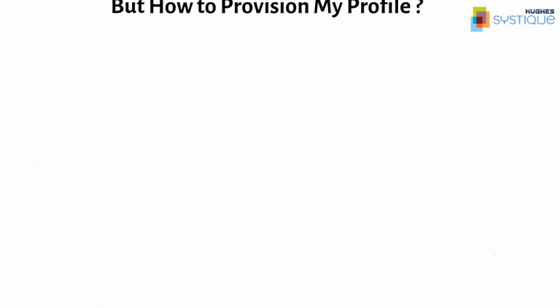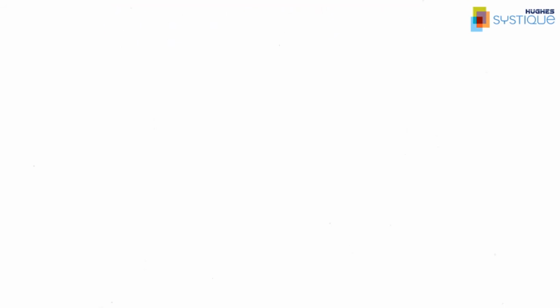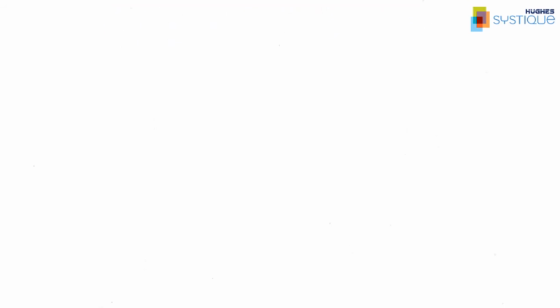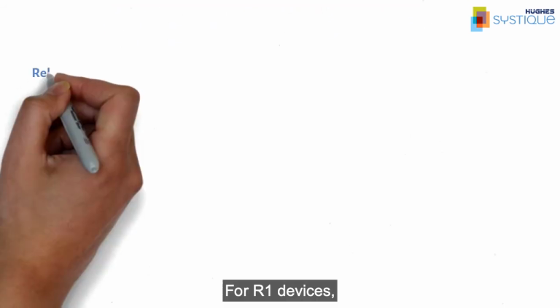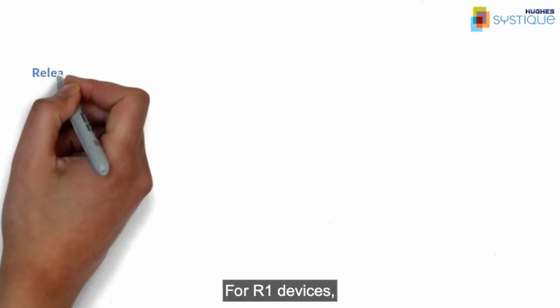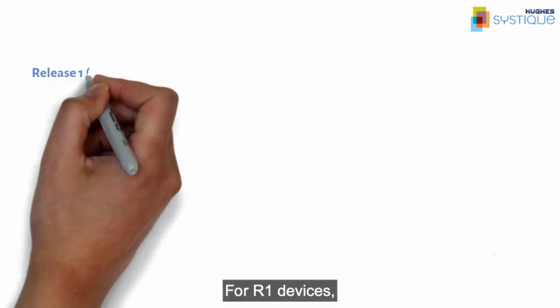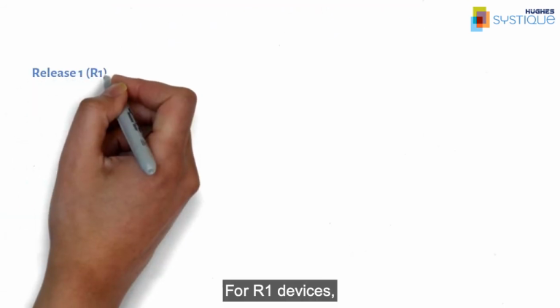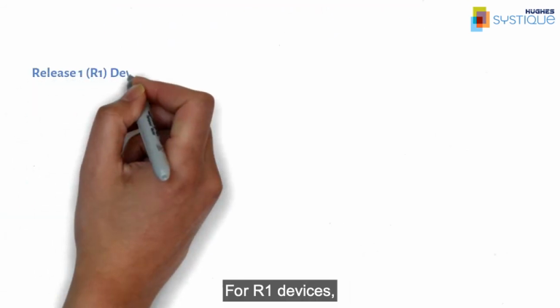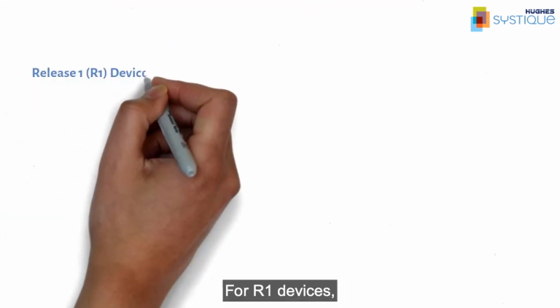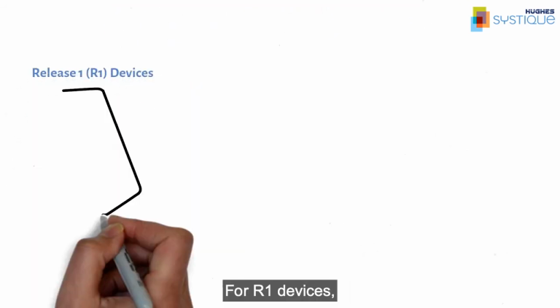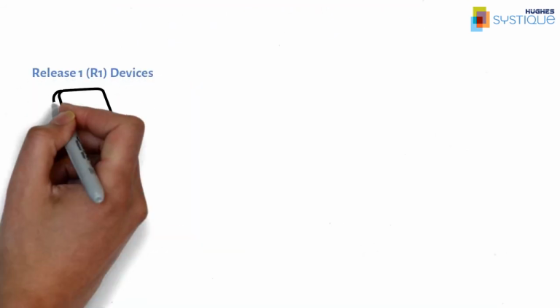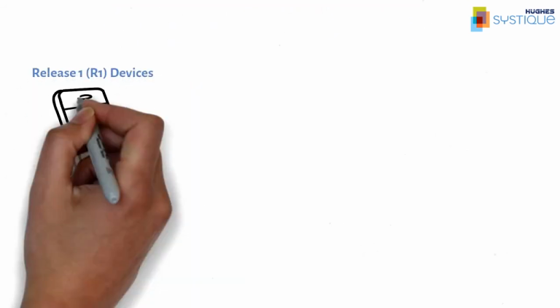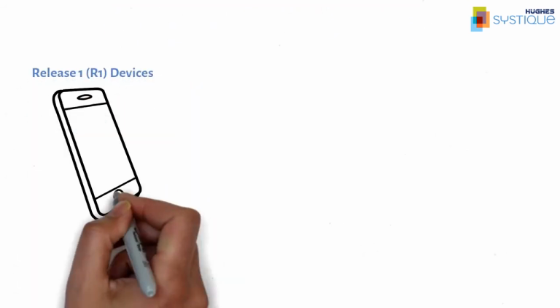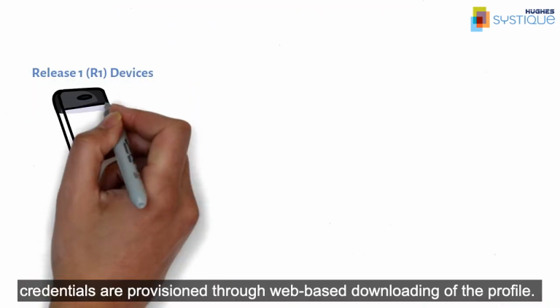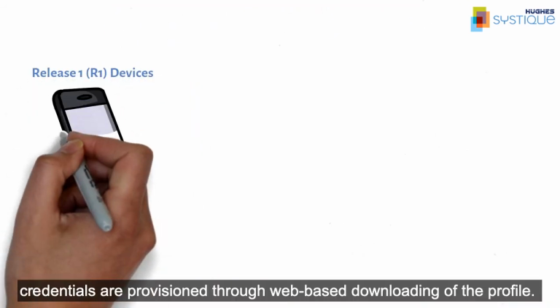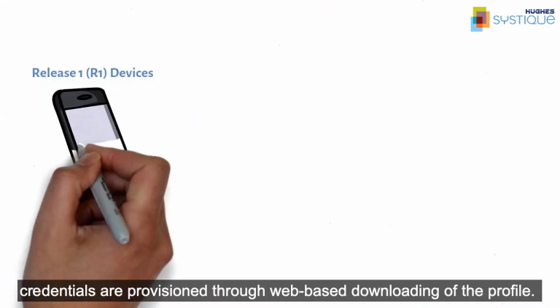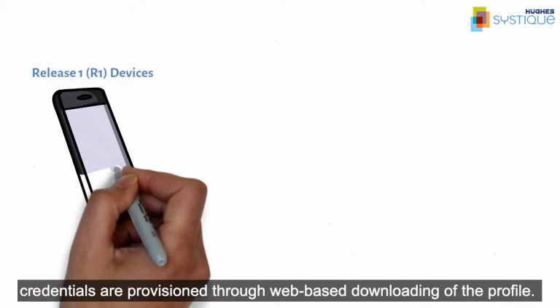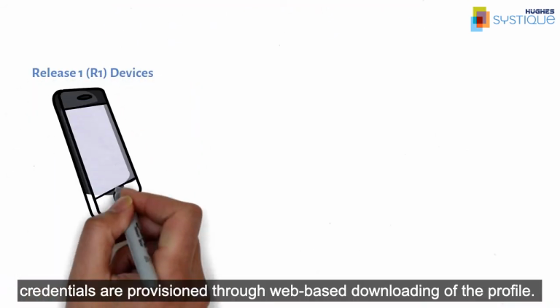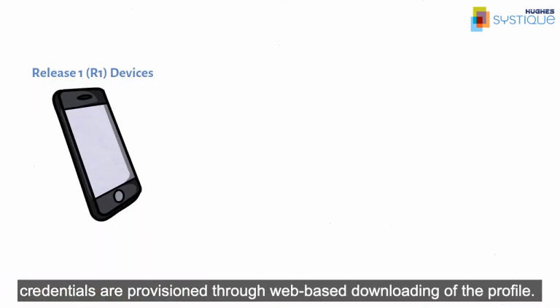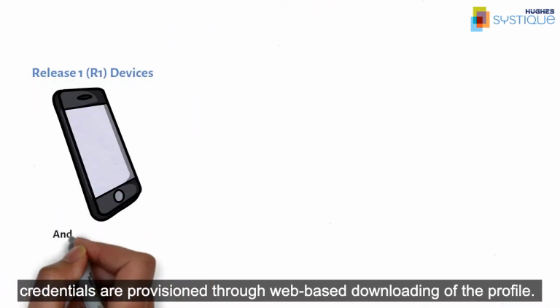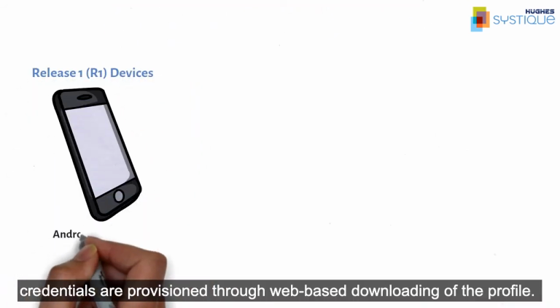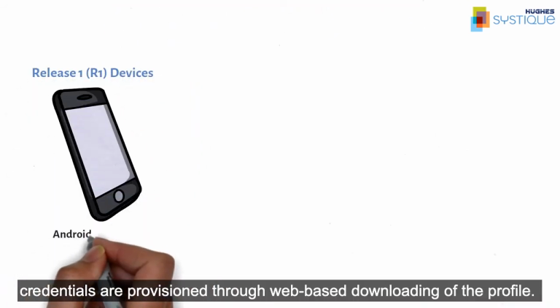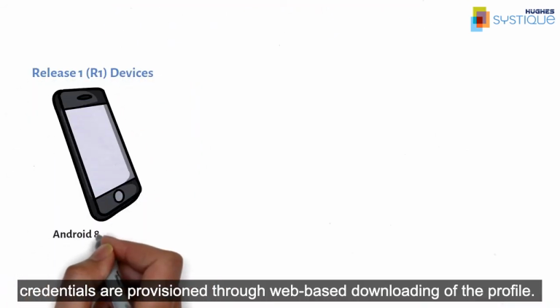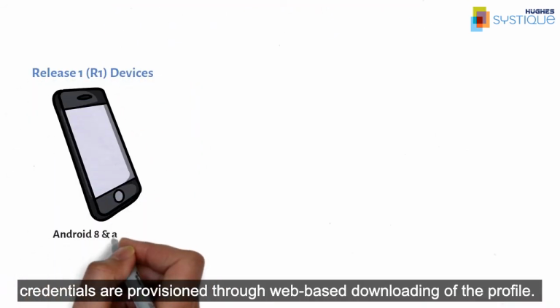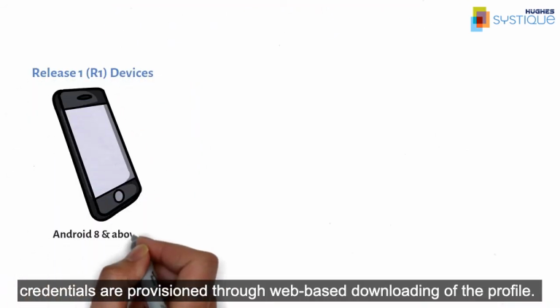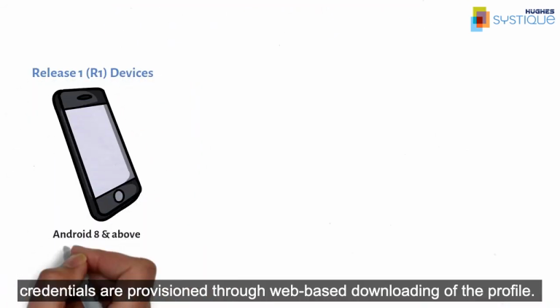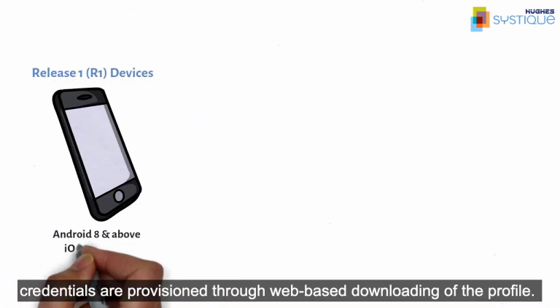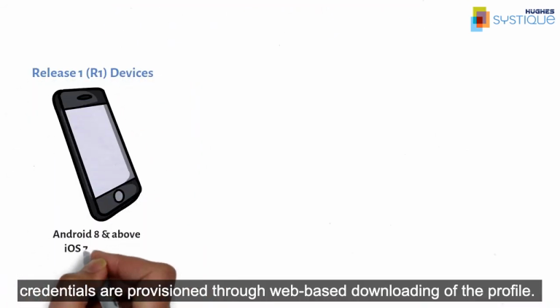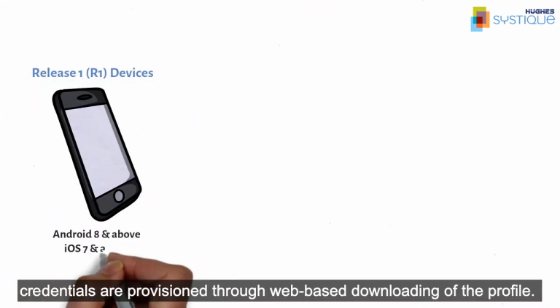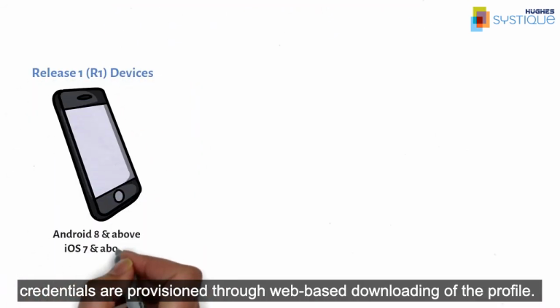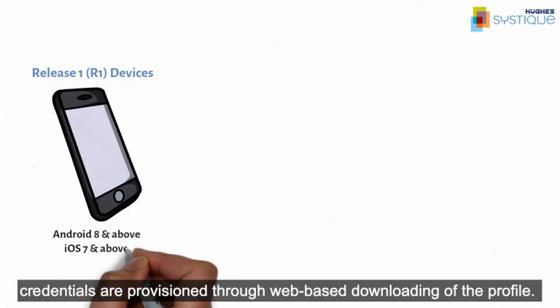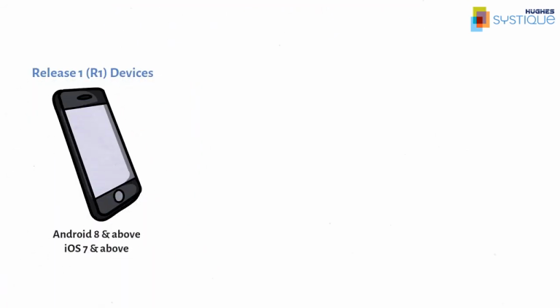For R1 devices, credentials are provisioned through web-based downloading of the profile.